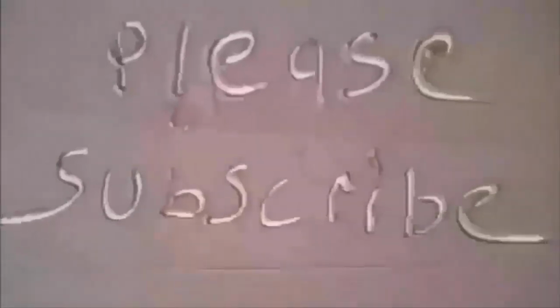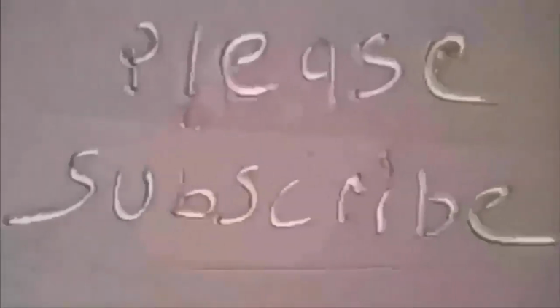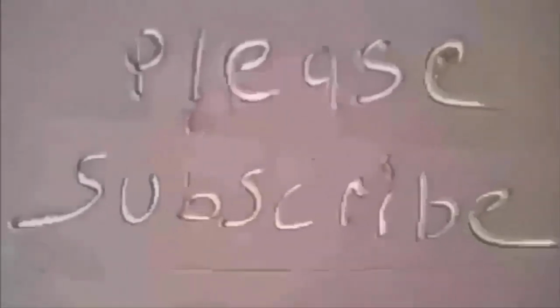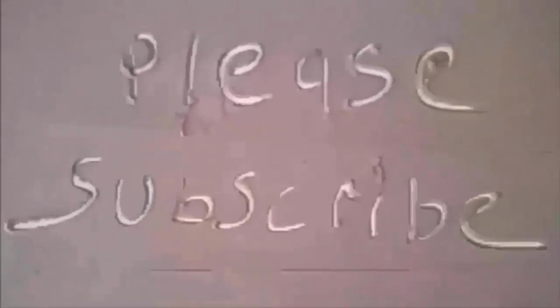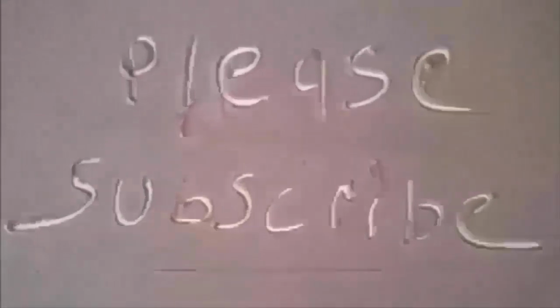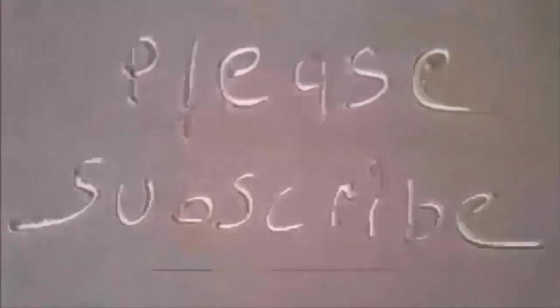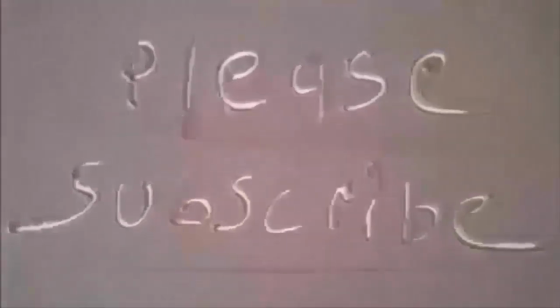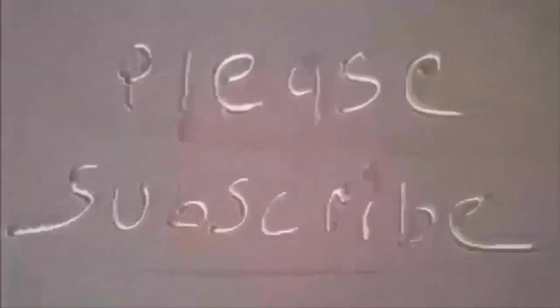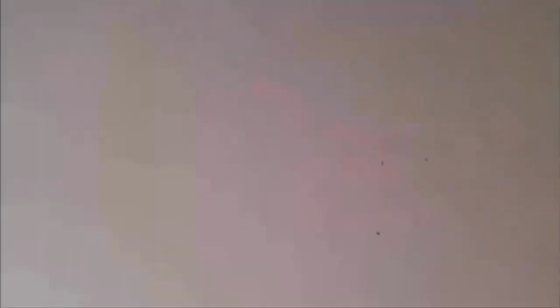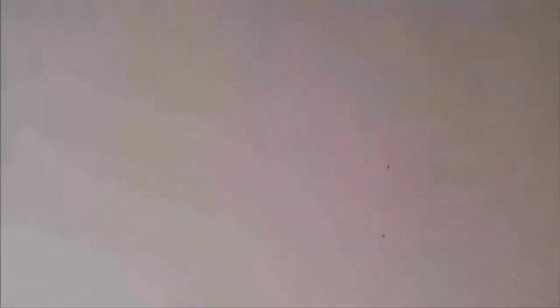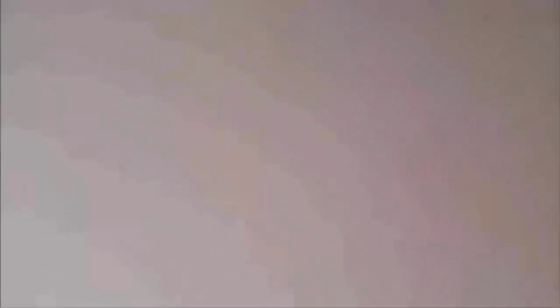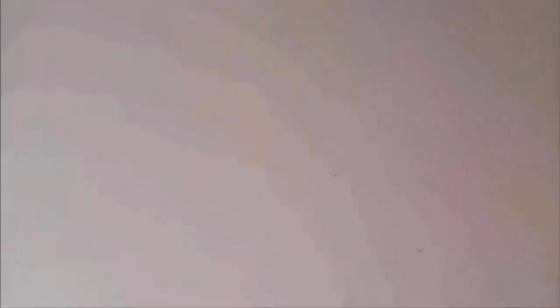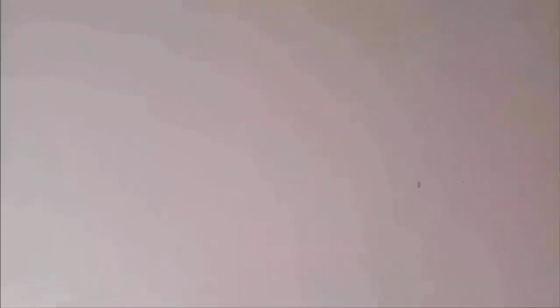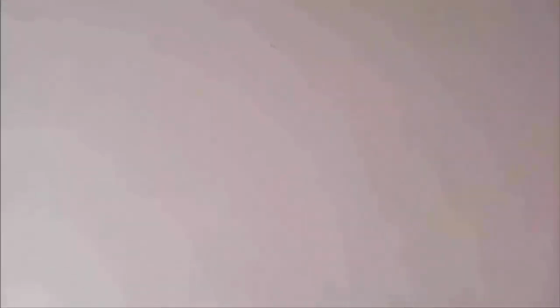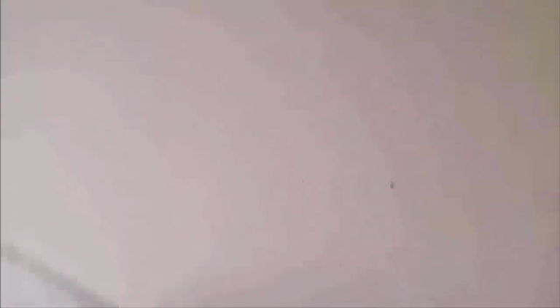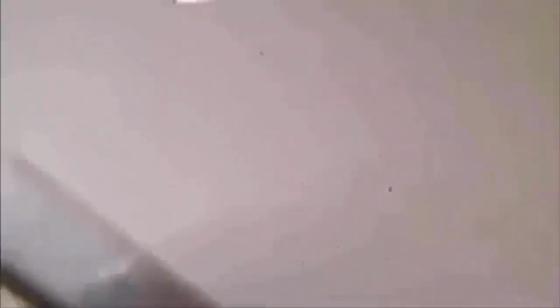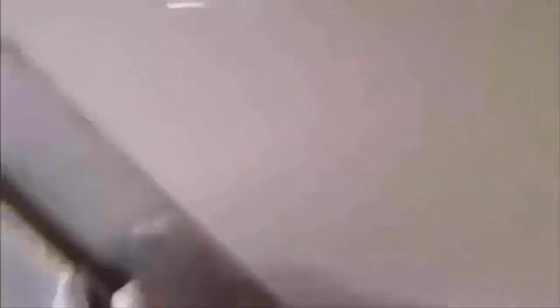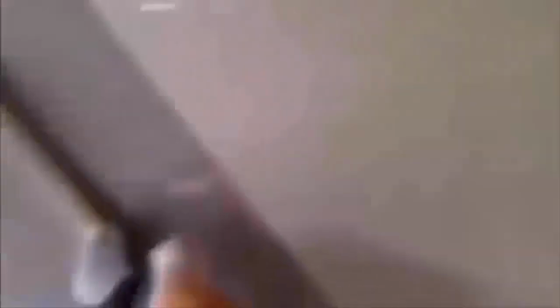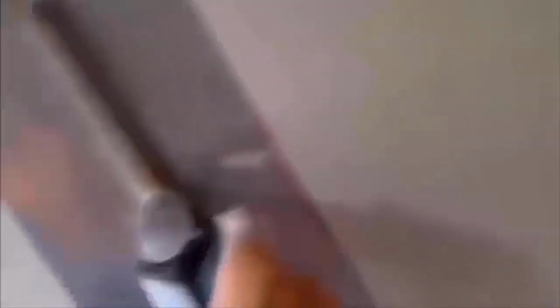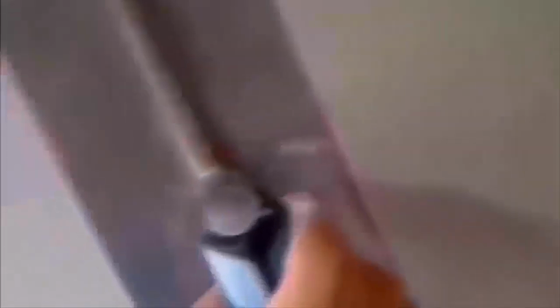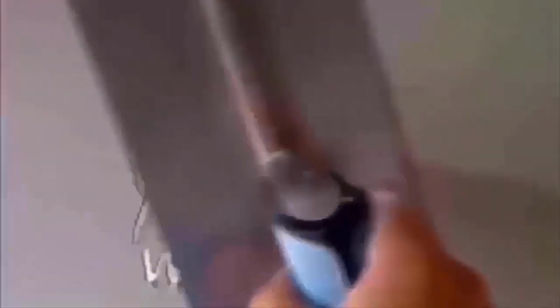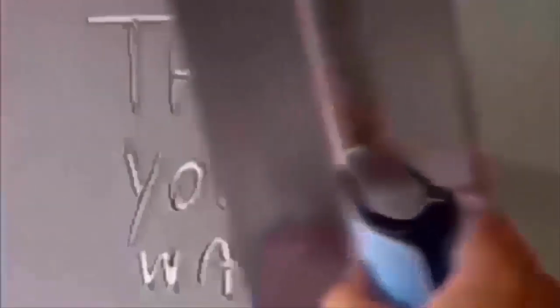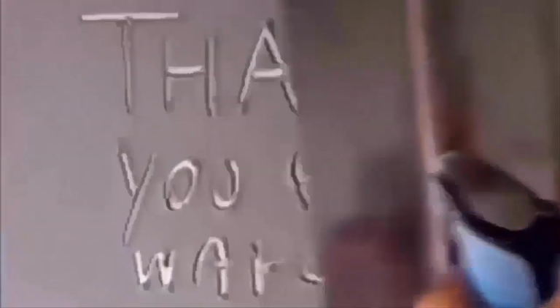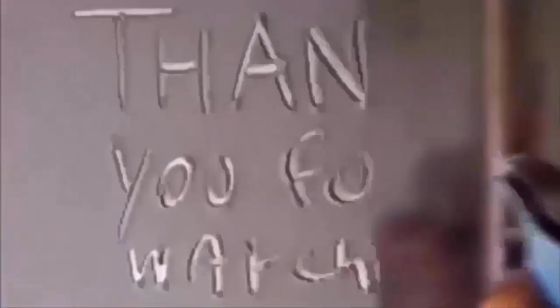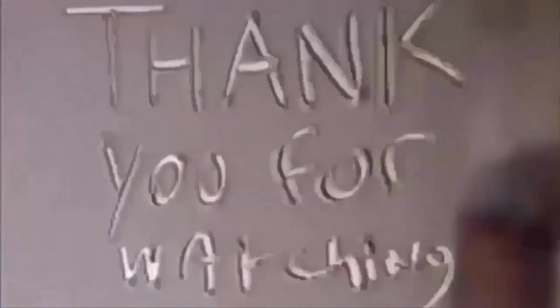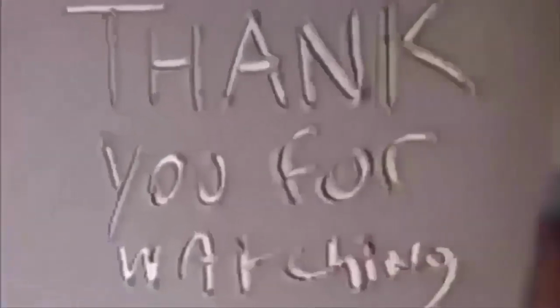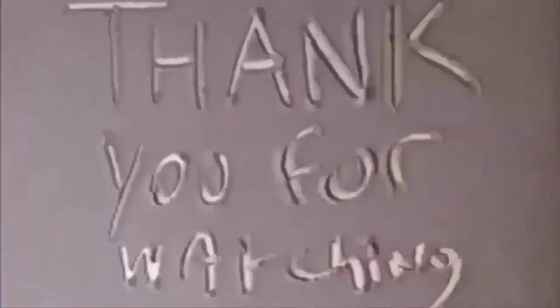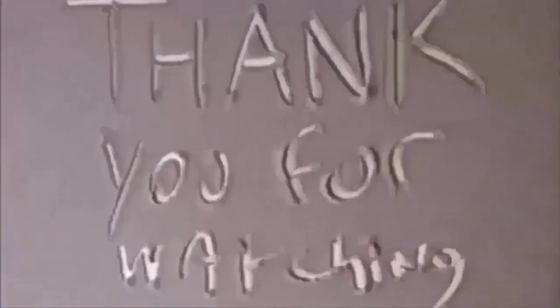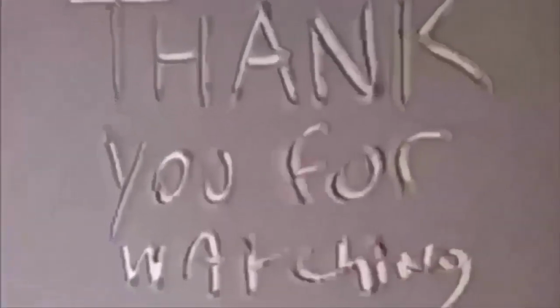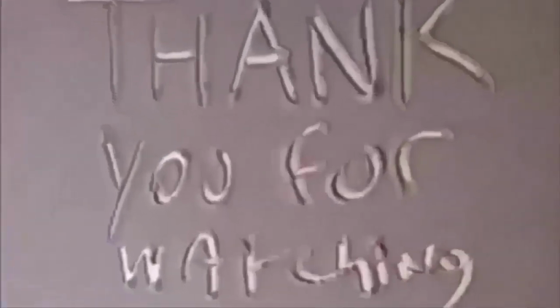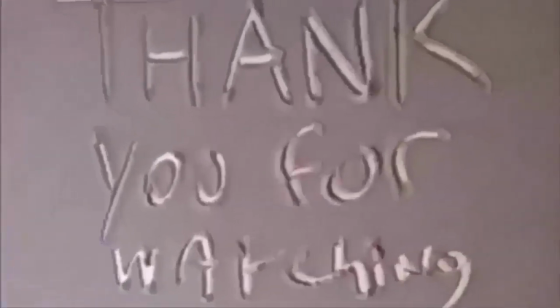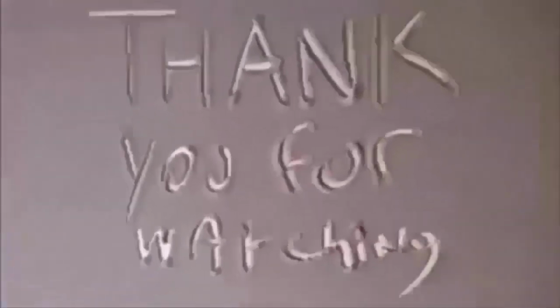Brothers, what we do in life echoes in eternity.